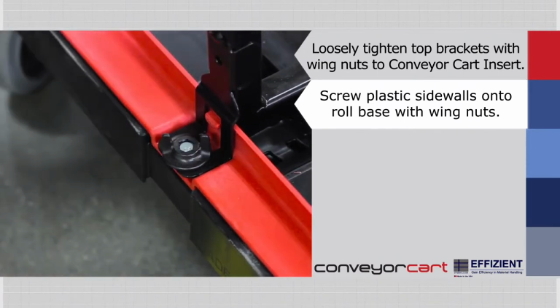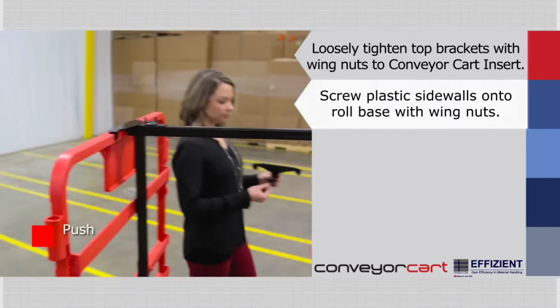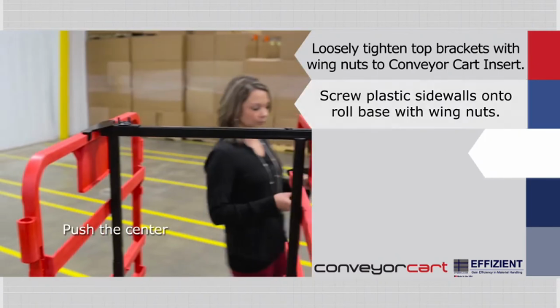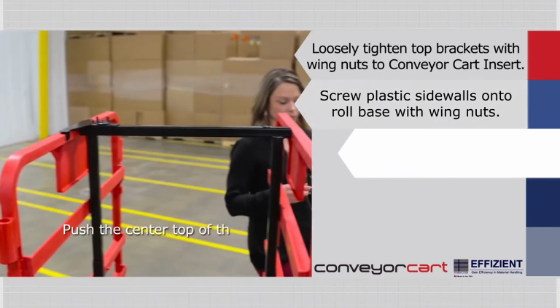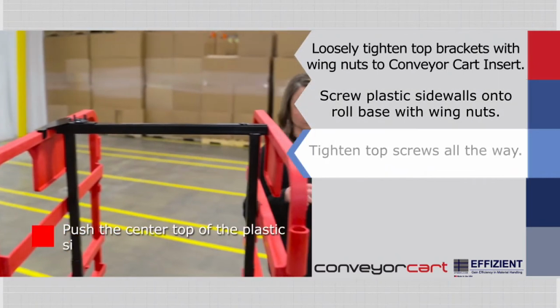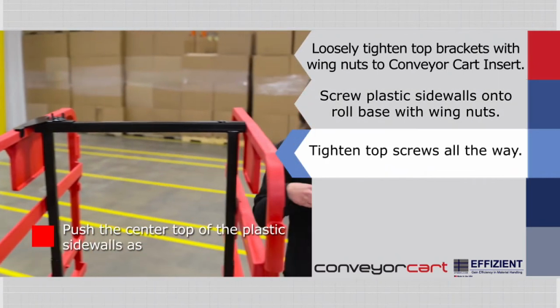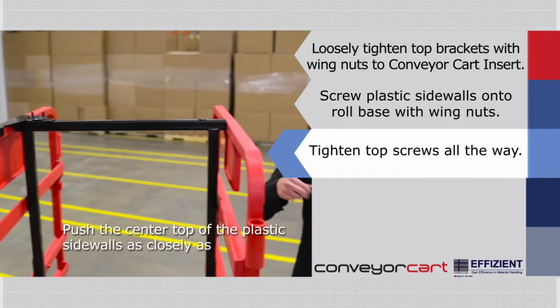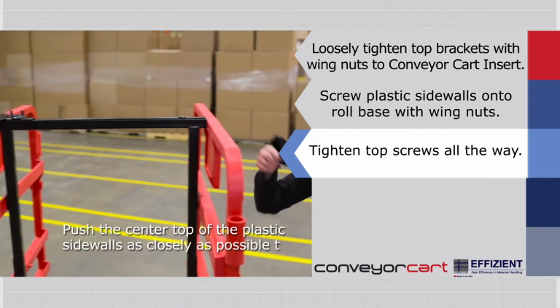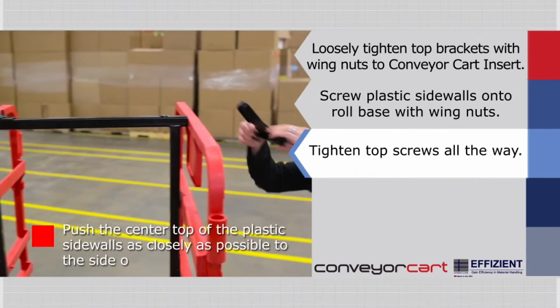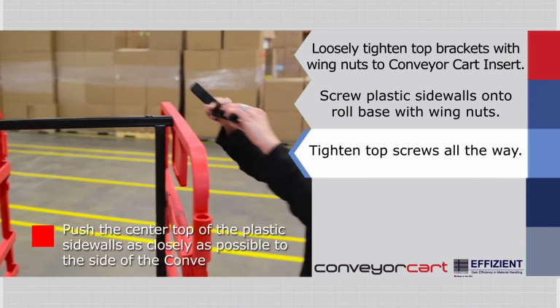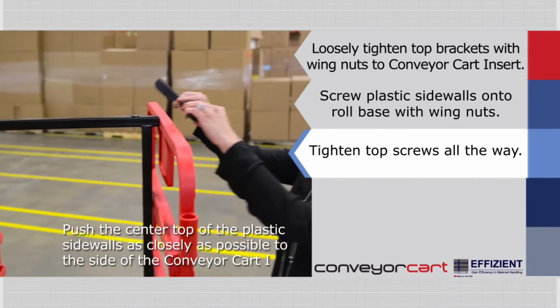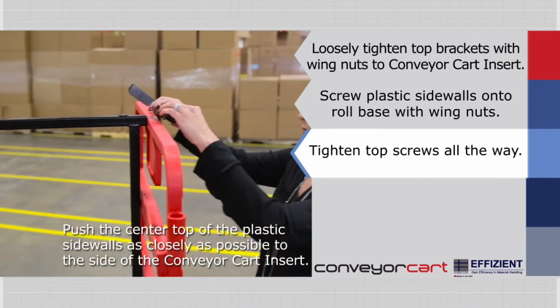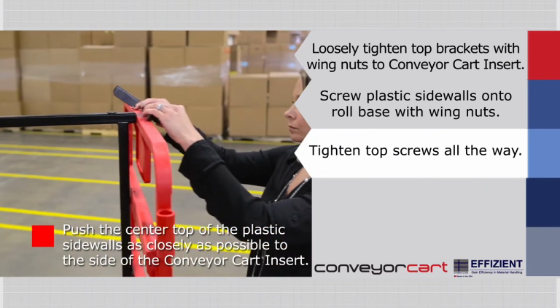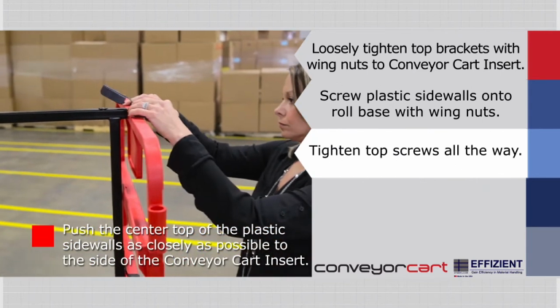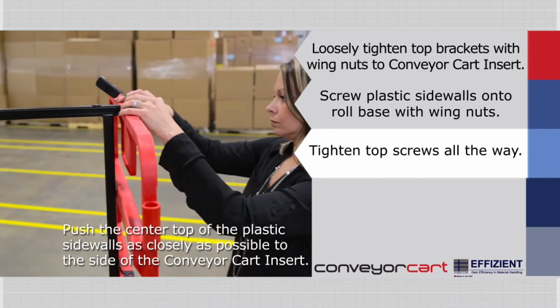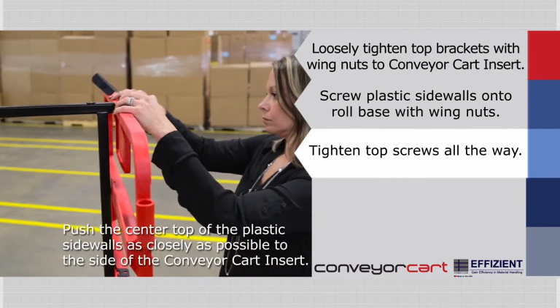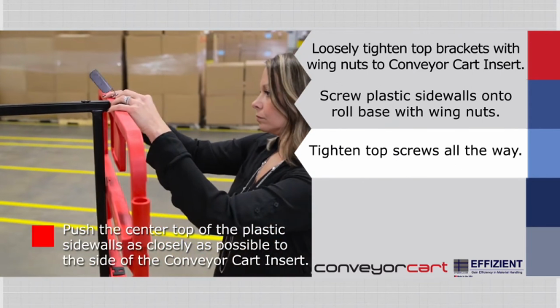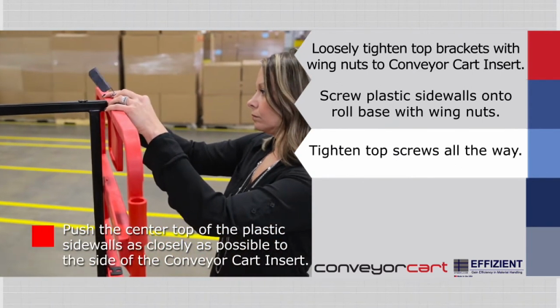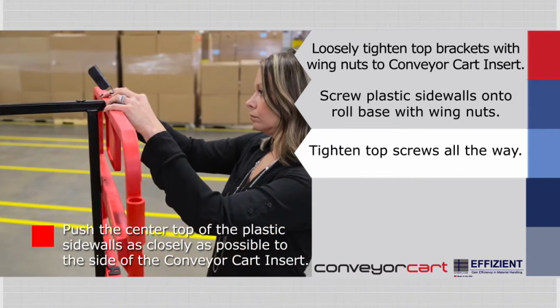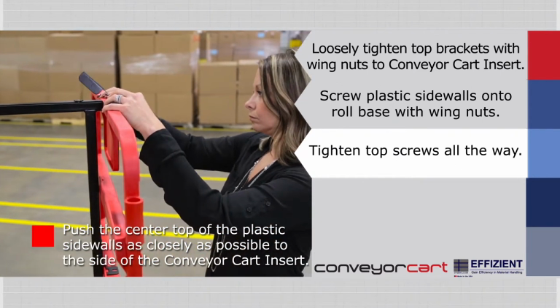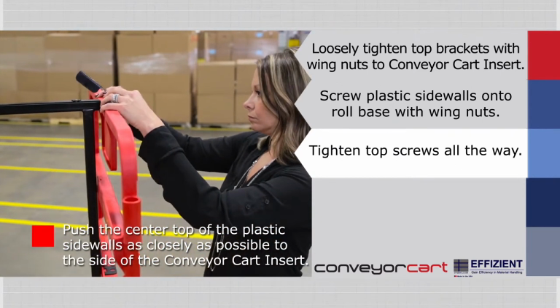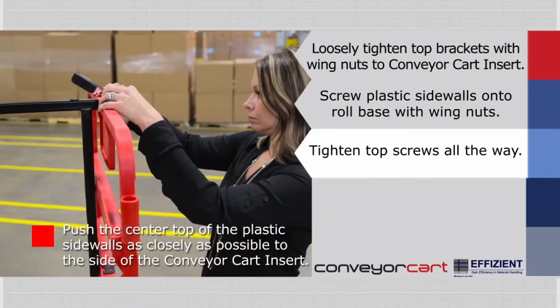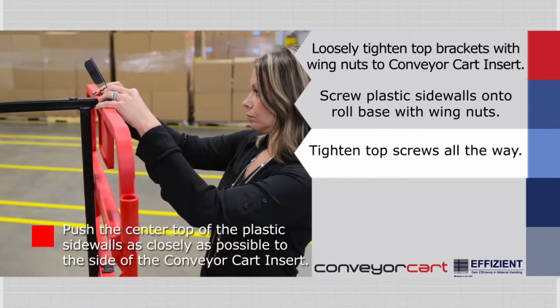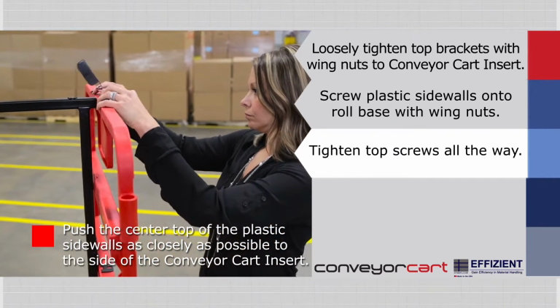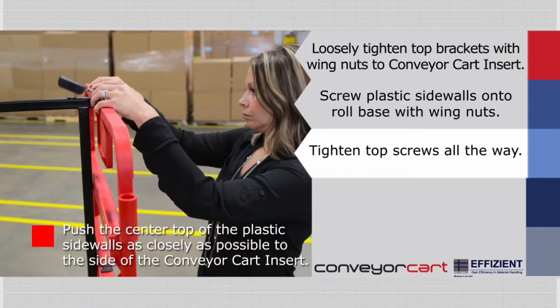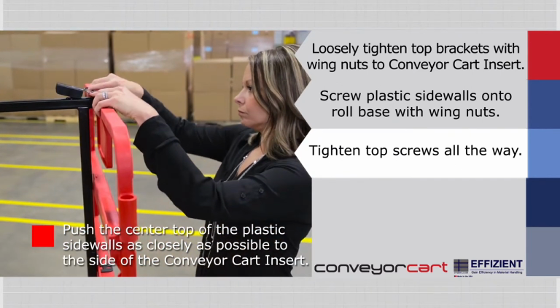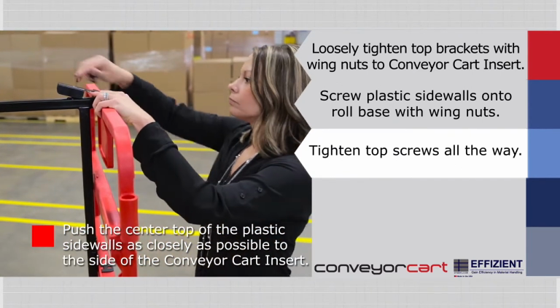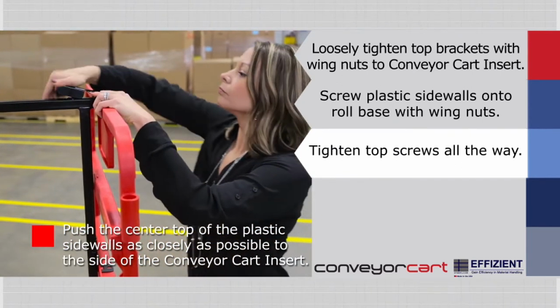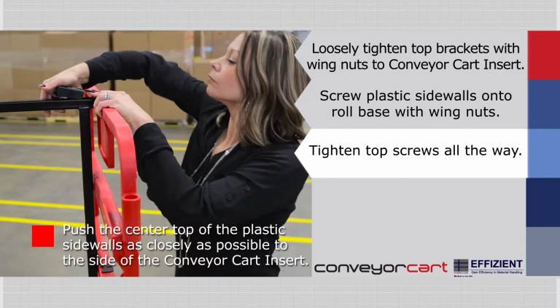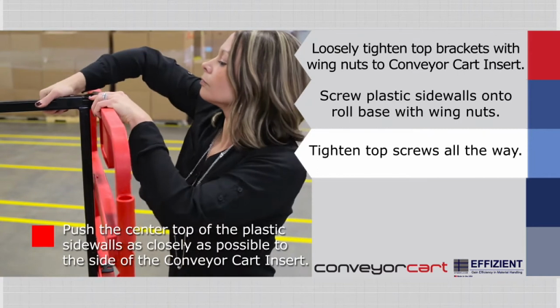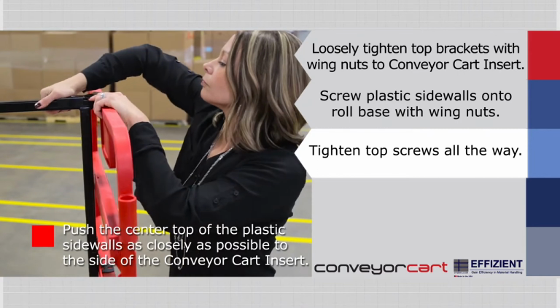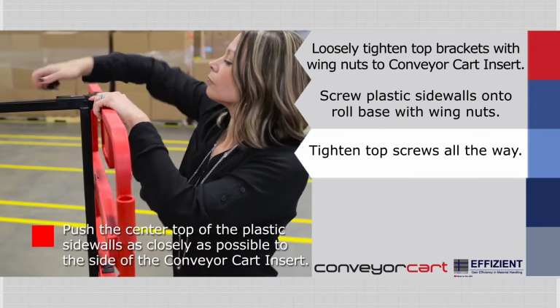Push the center top of the plastic sidewalls as closely as possible to the side of the conveyor cart insert and tighten the top screws all the way.